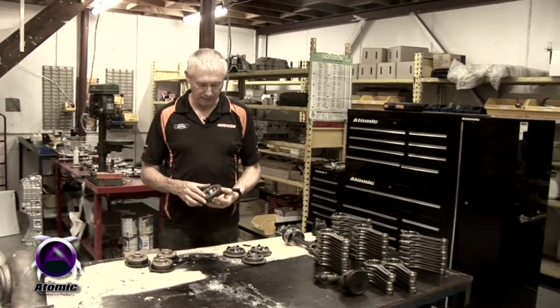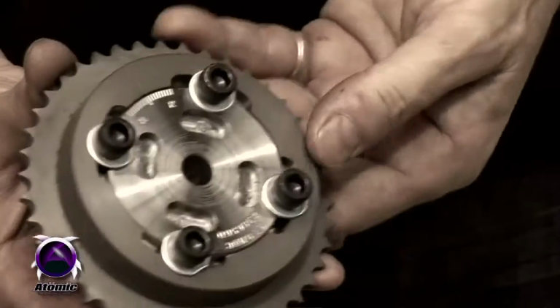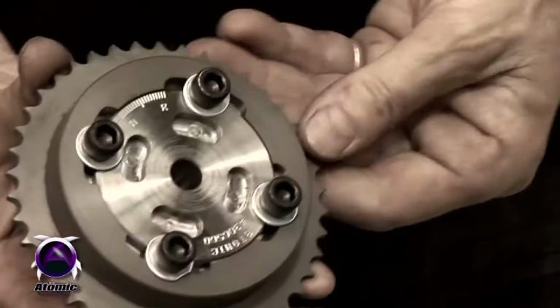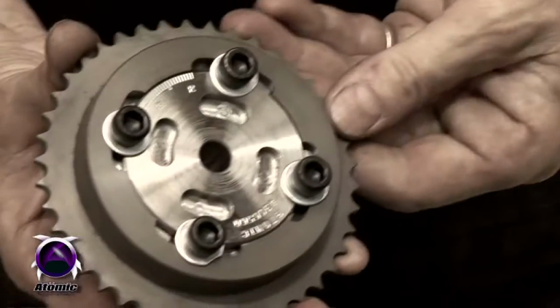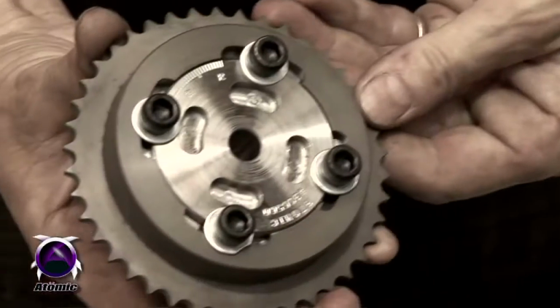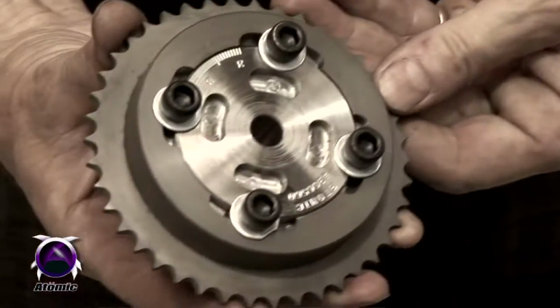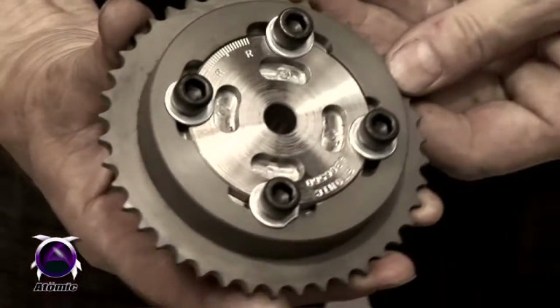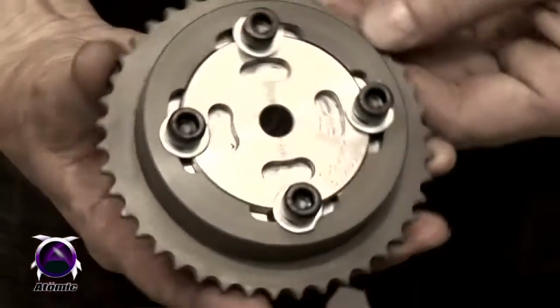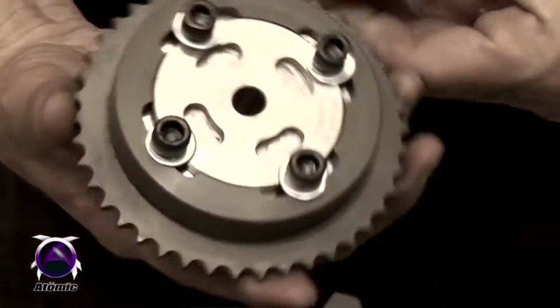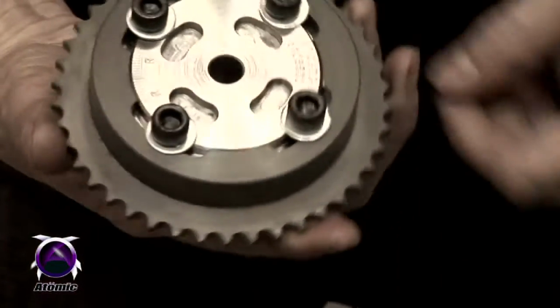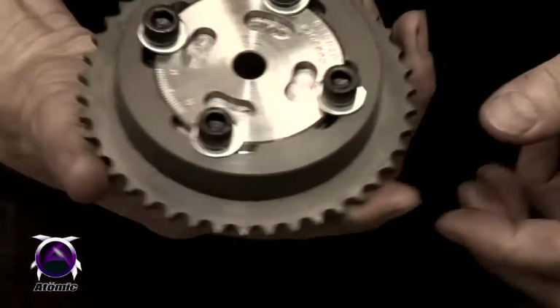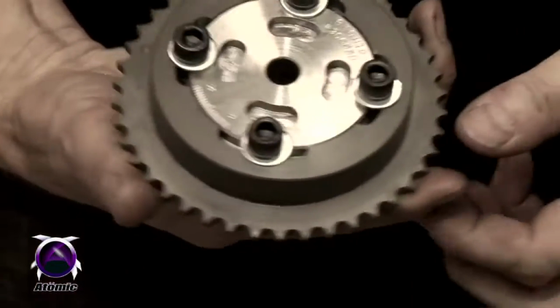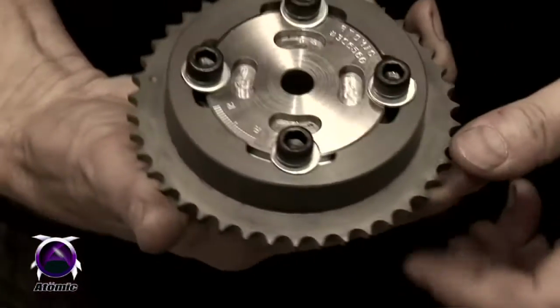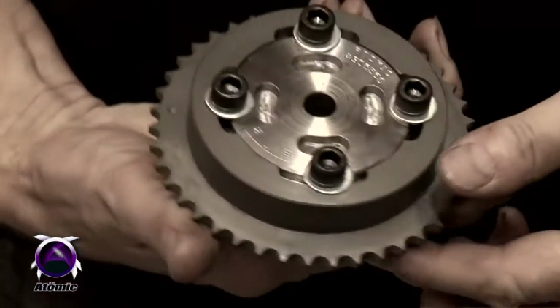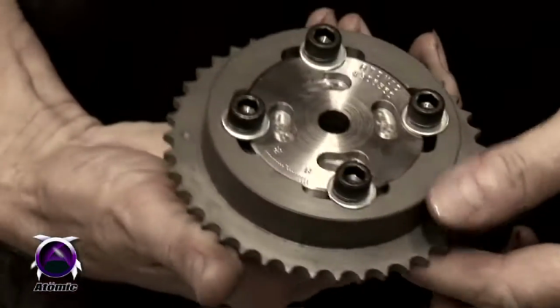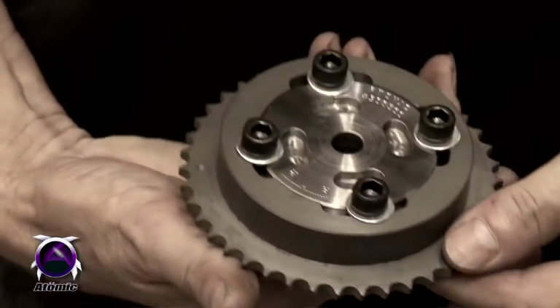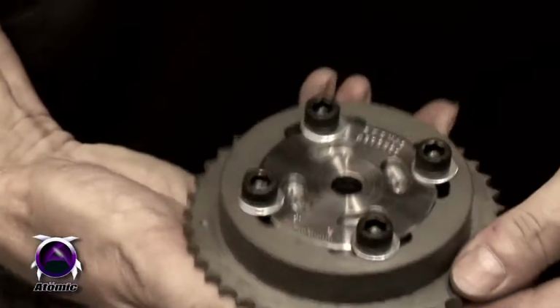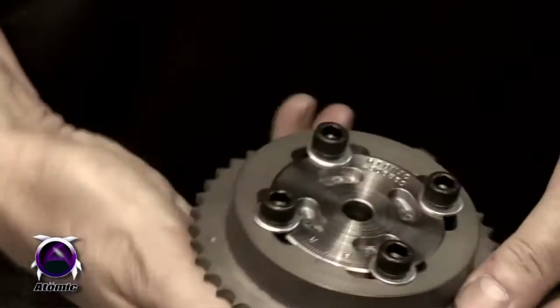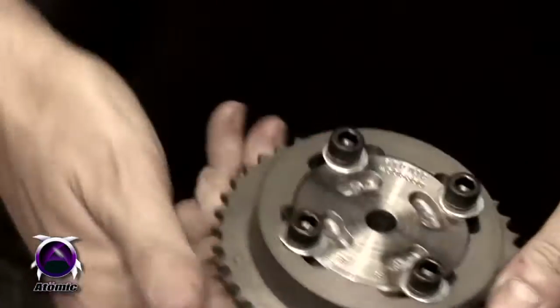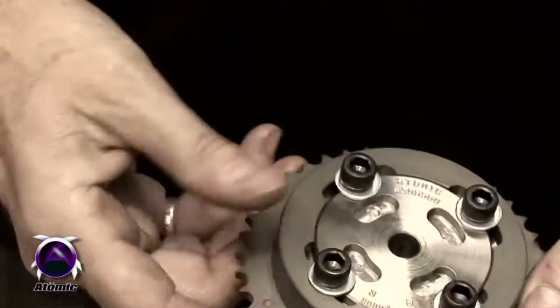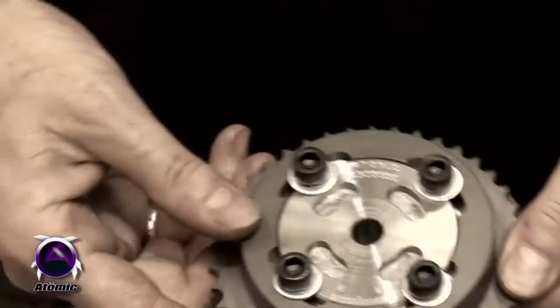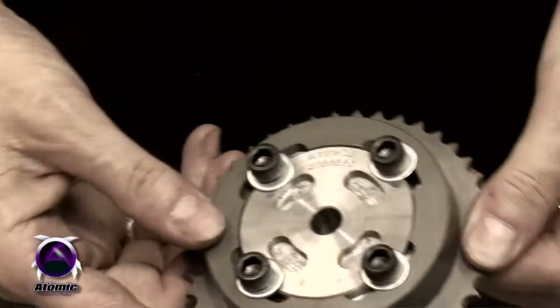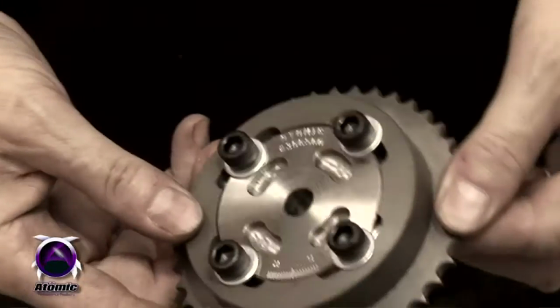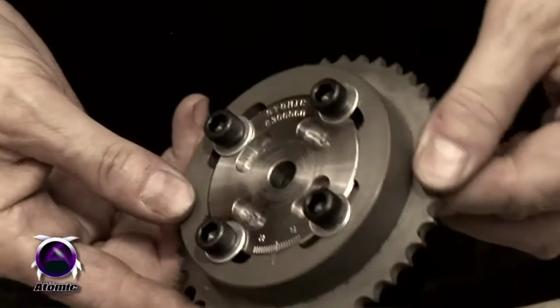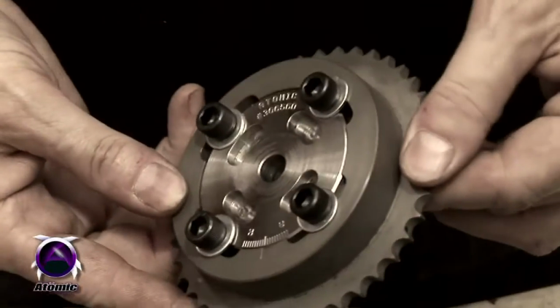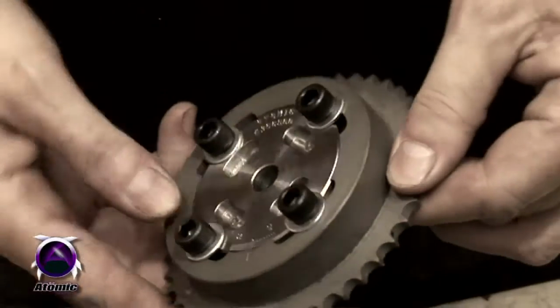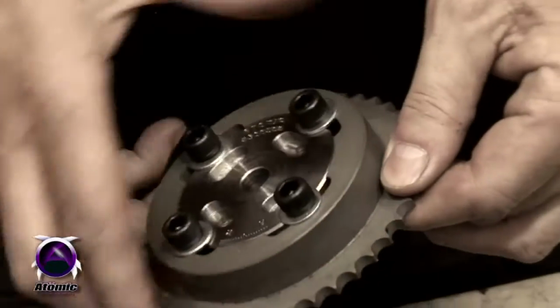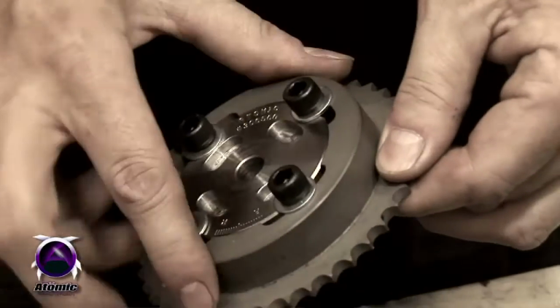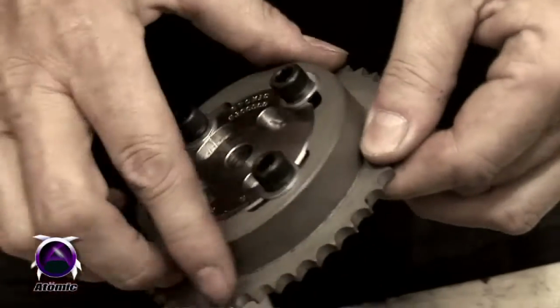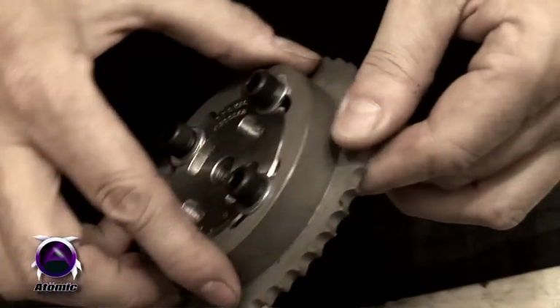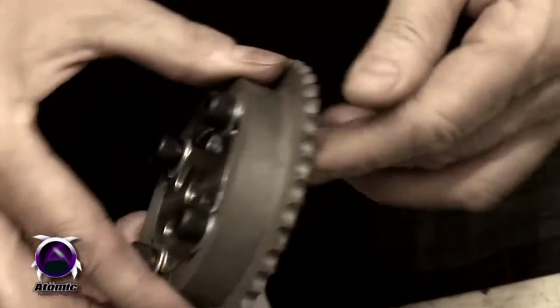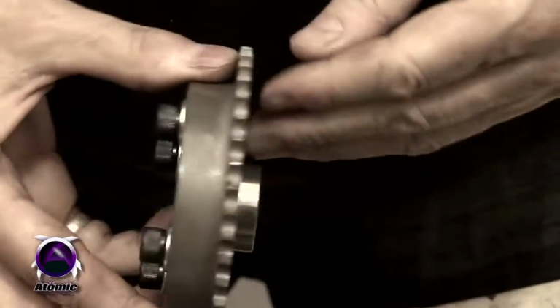All of the big guns, big banger engines that we do all have the vernier adjustable sprockets fitted to them.